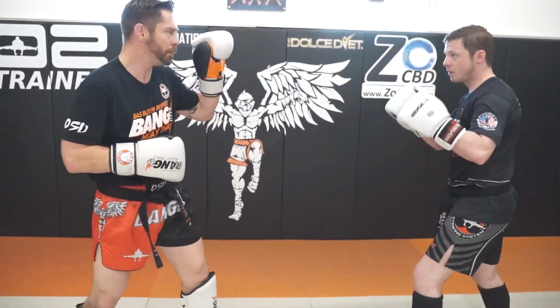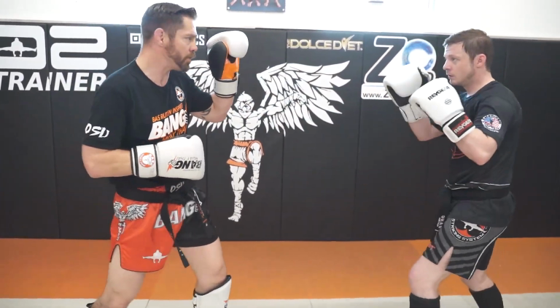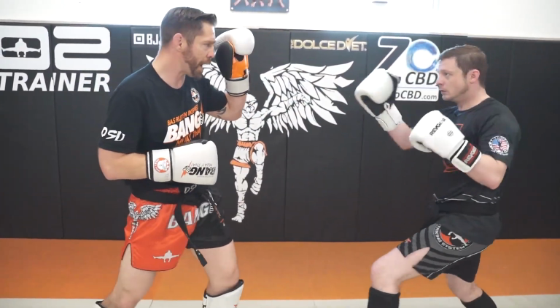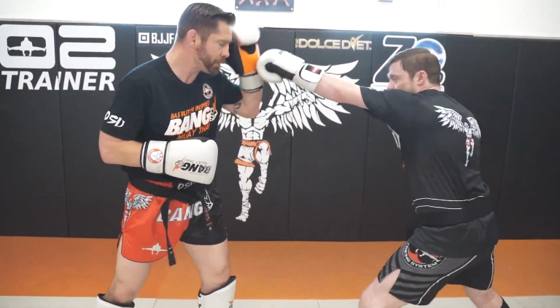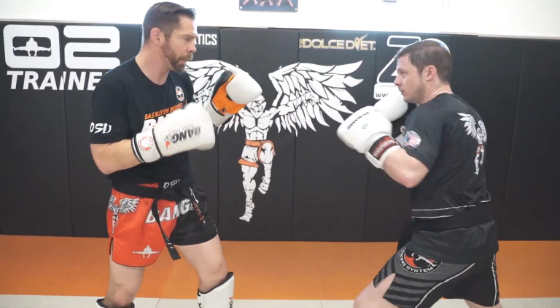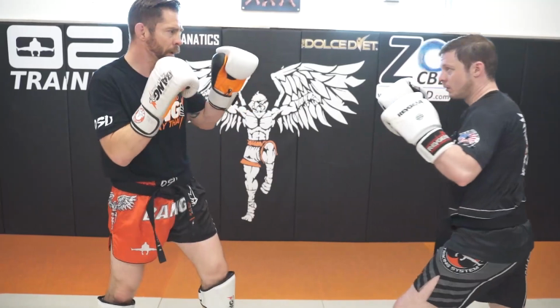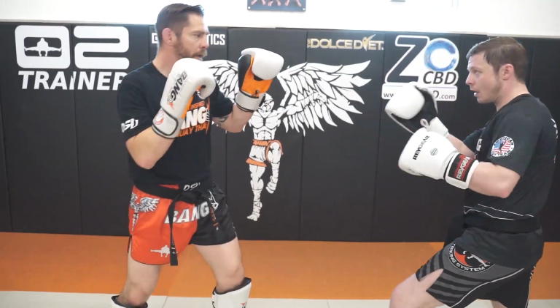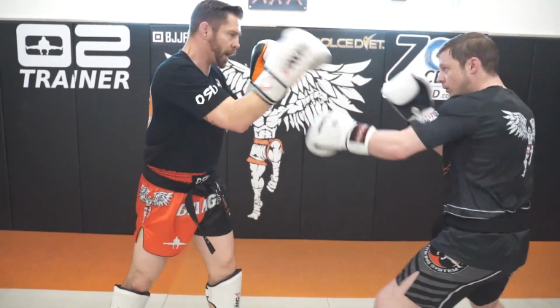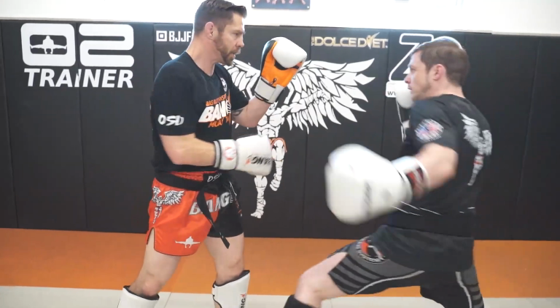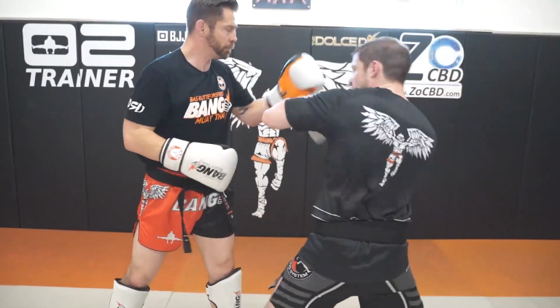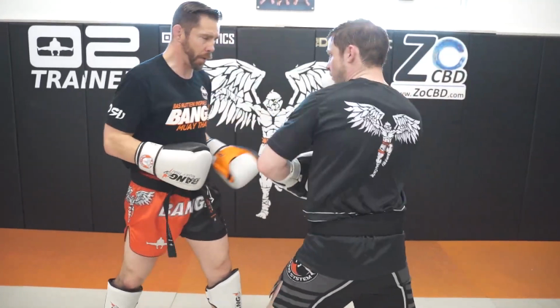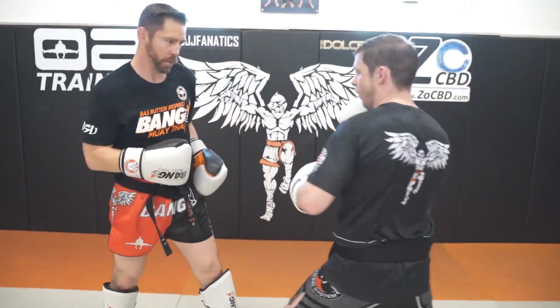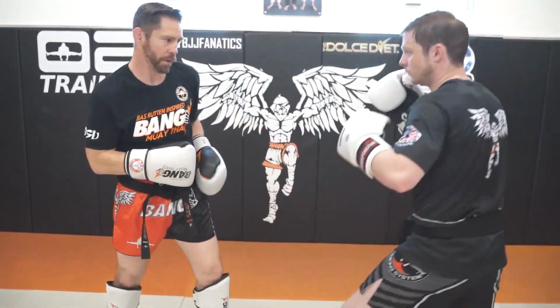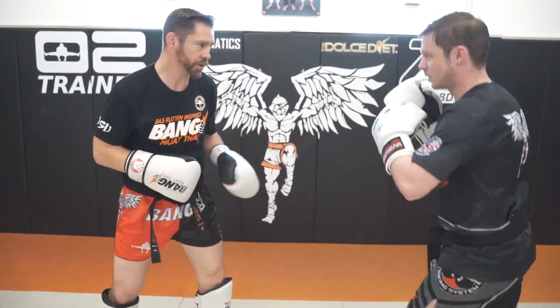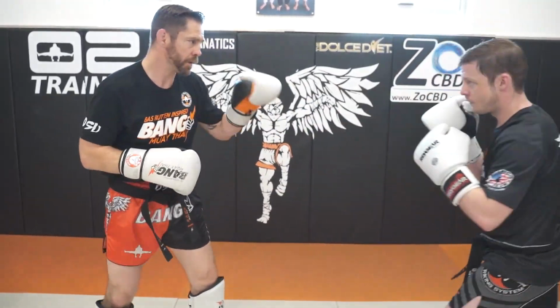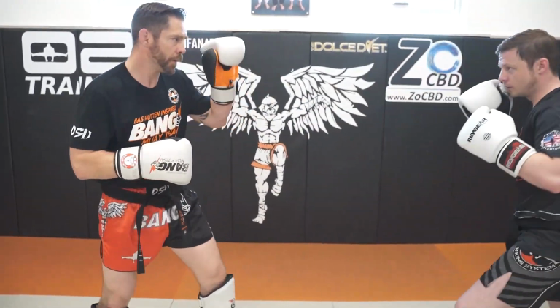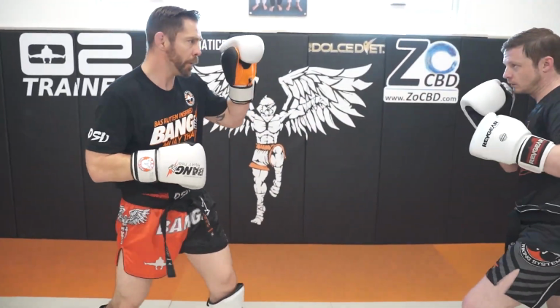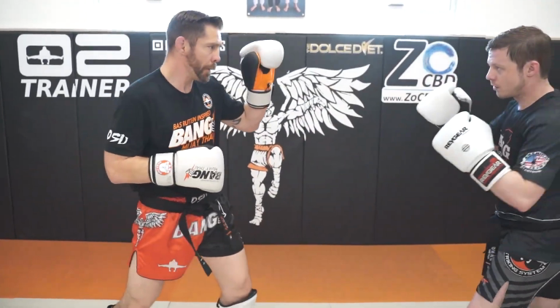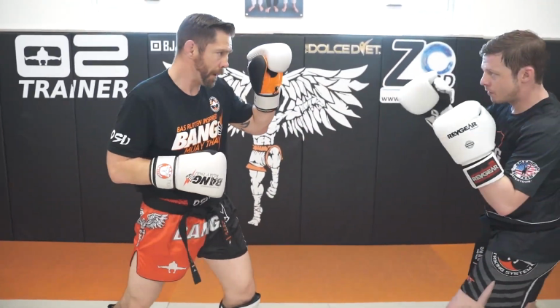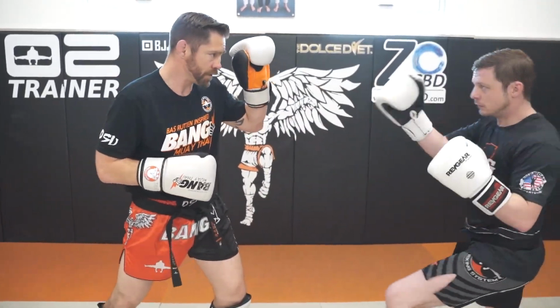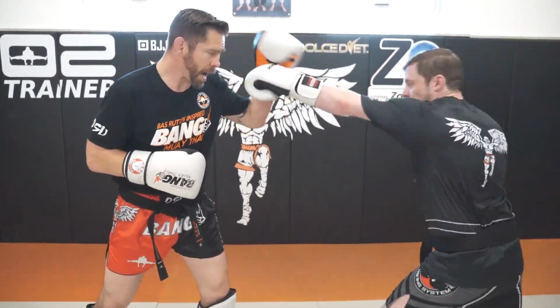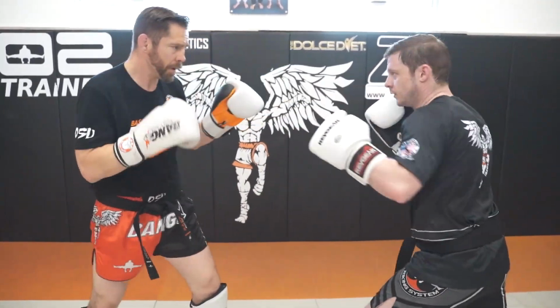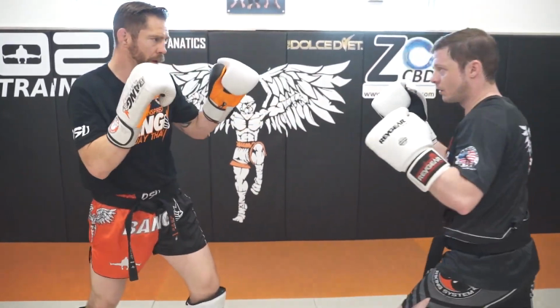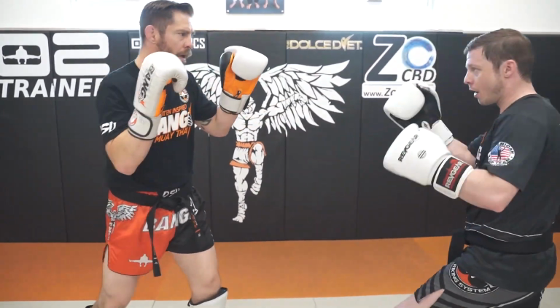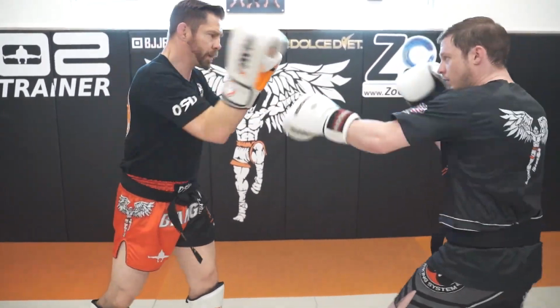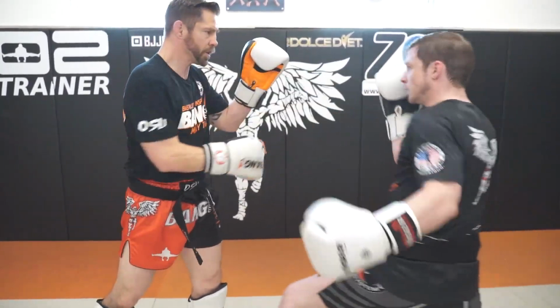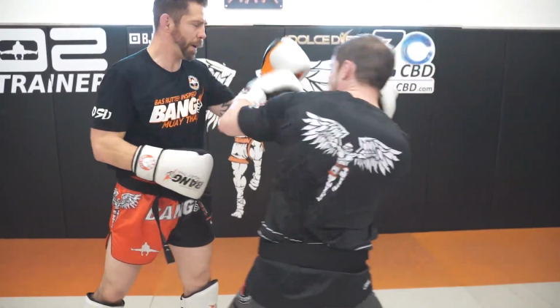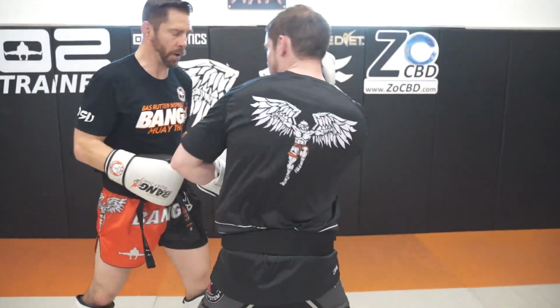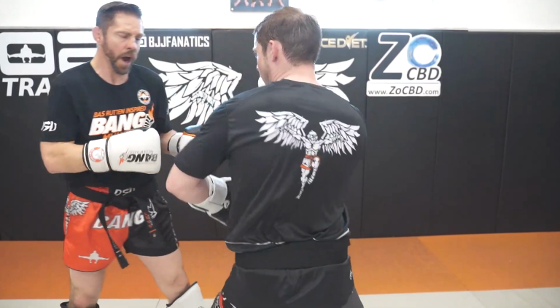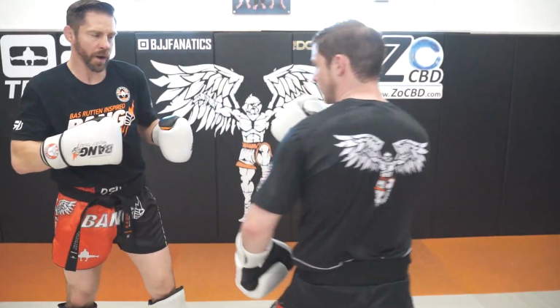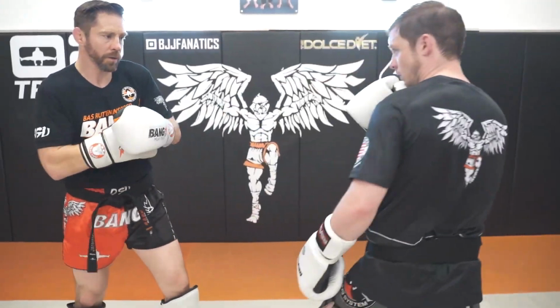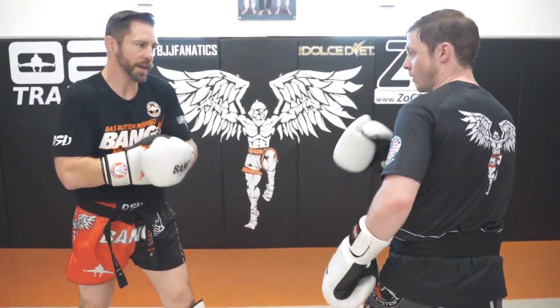Power jab, touch, power. One more — power jab, touch, power. I'll get one more set.